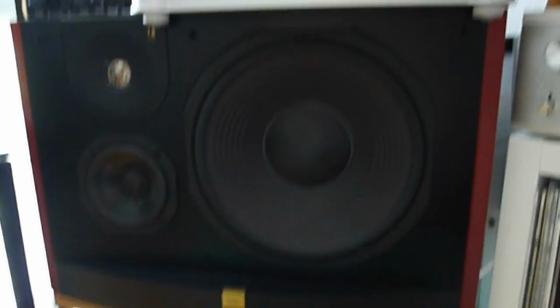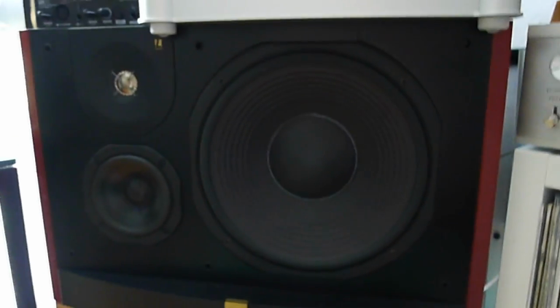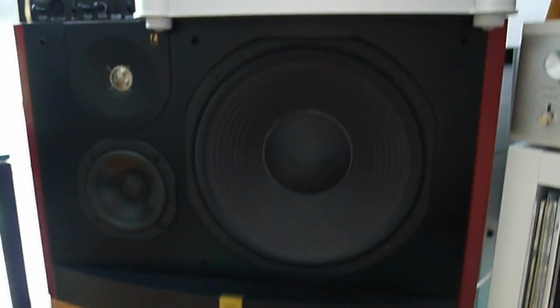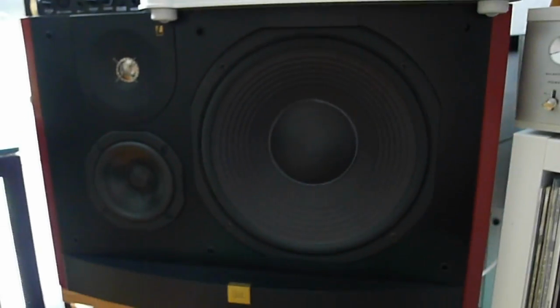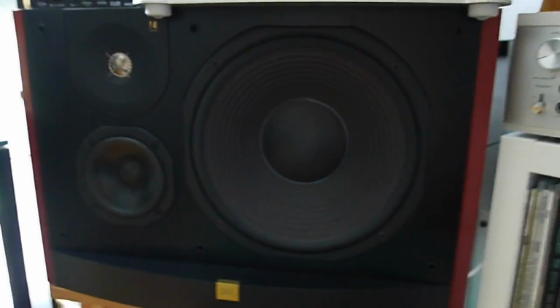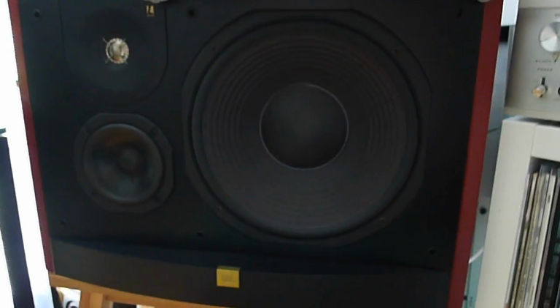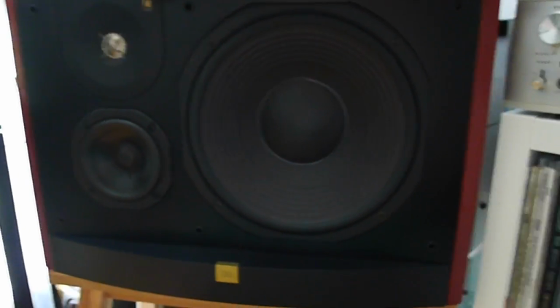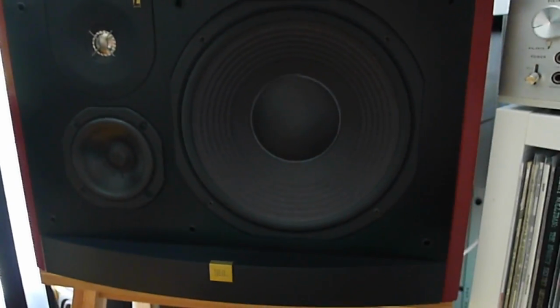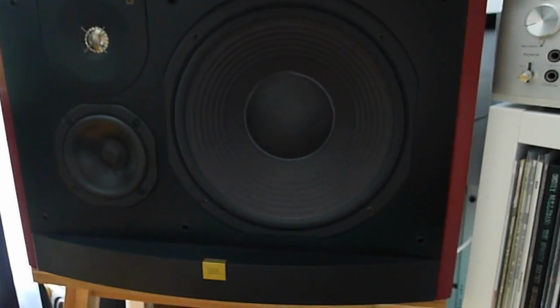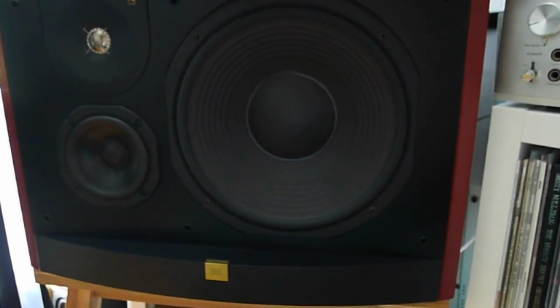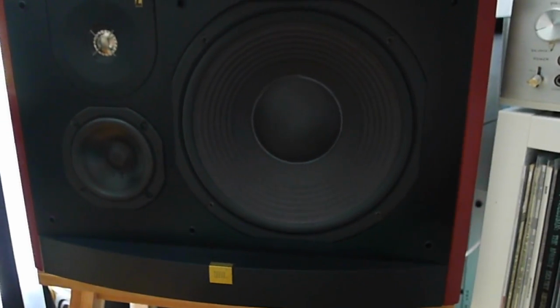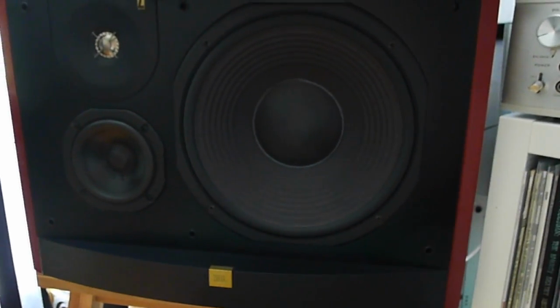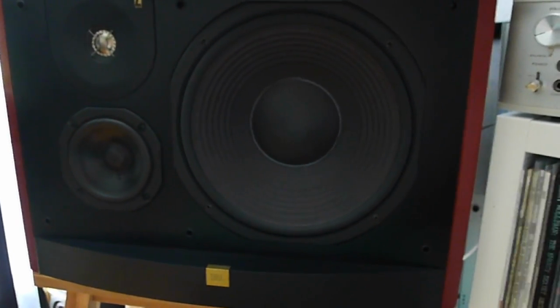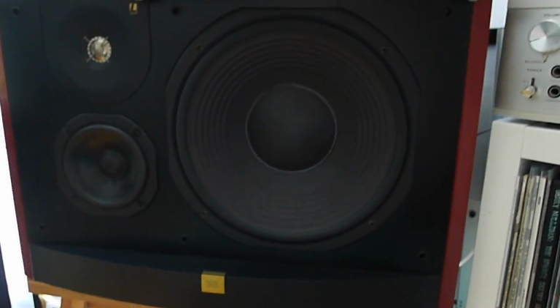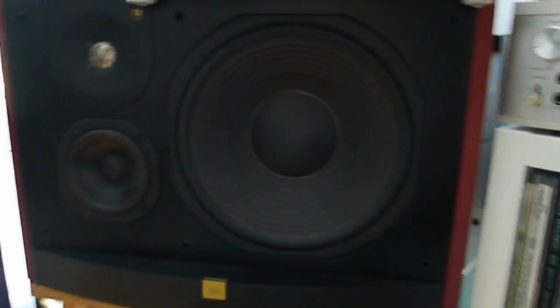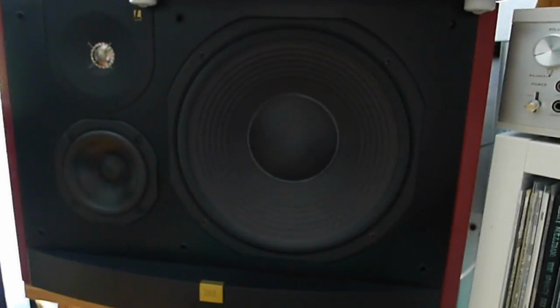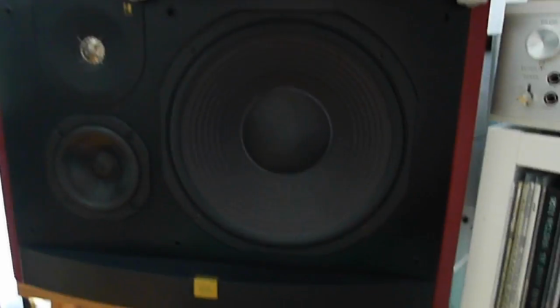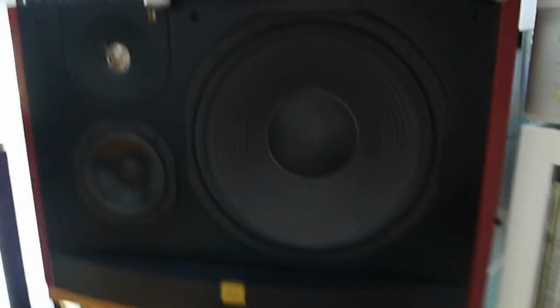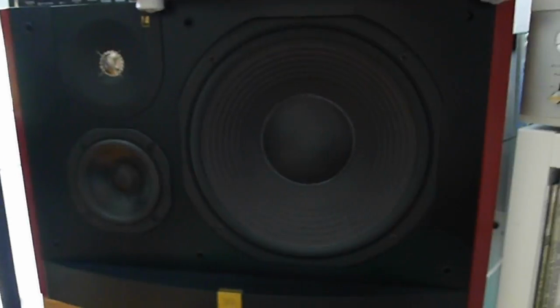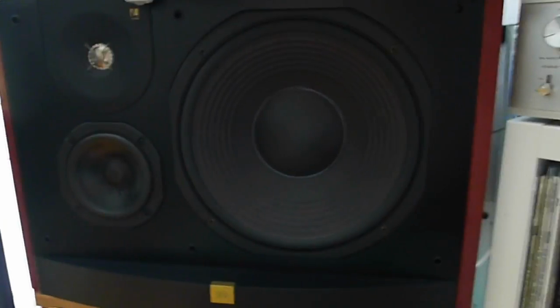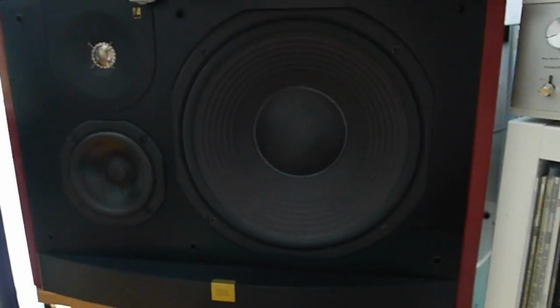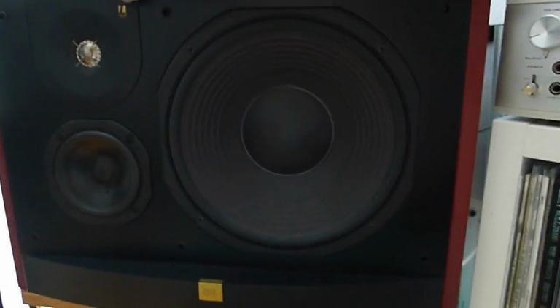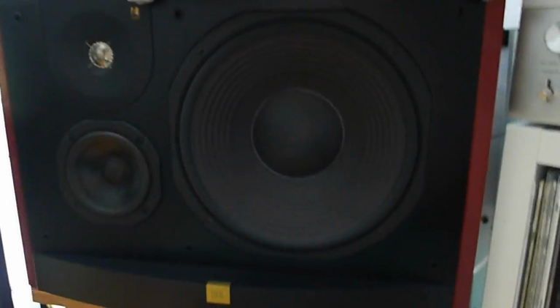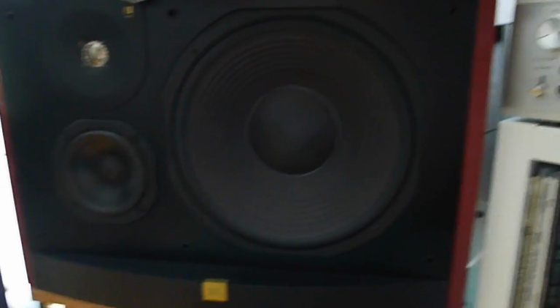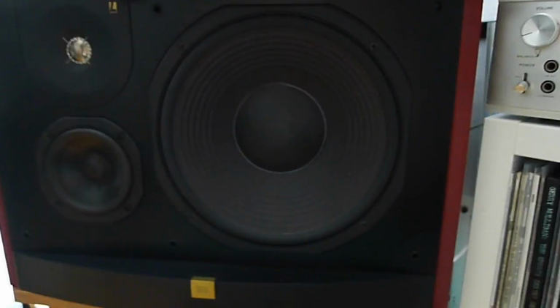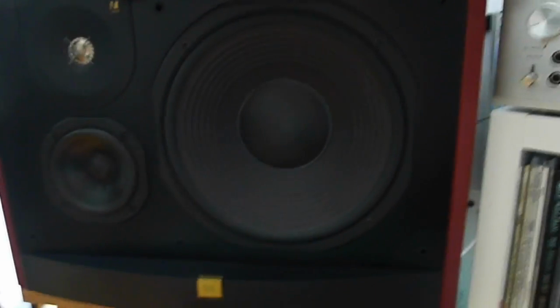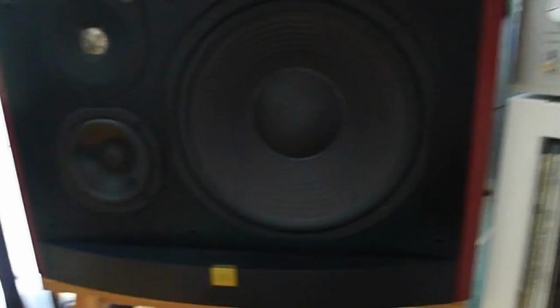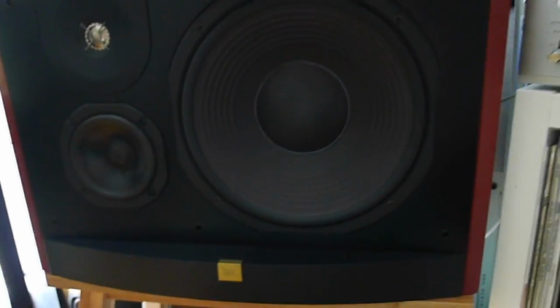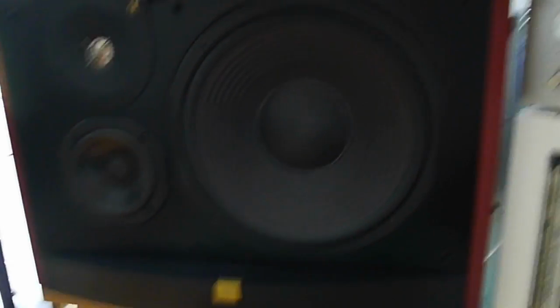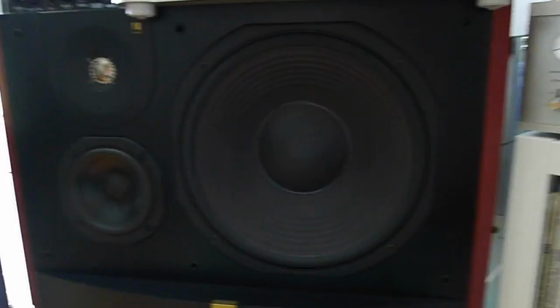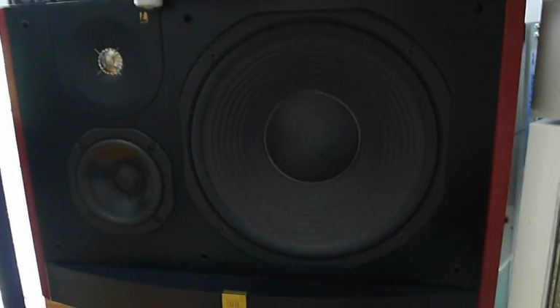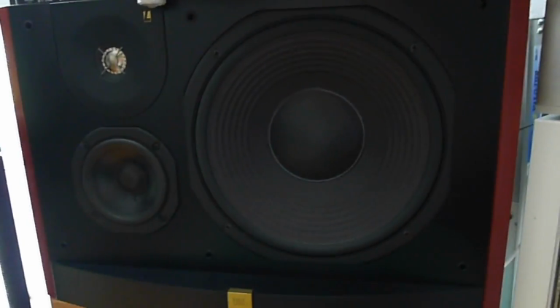The speakers I'm using are JBL L19 — beautiful speakers.